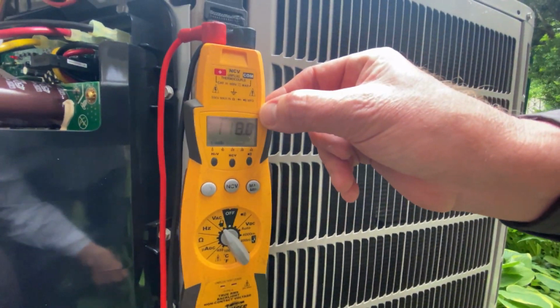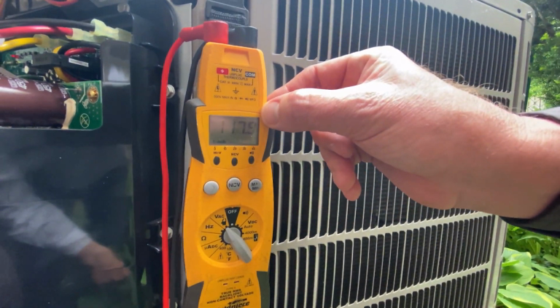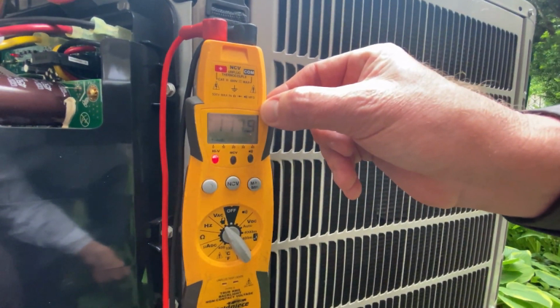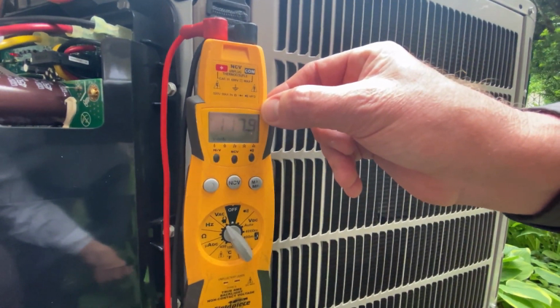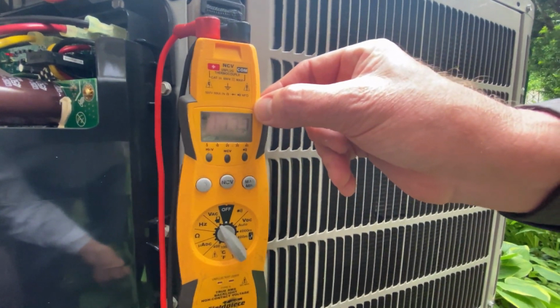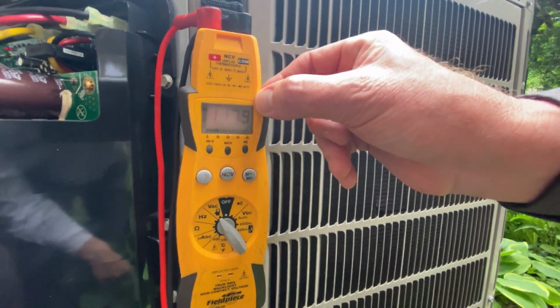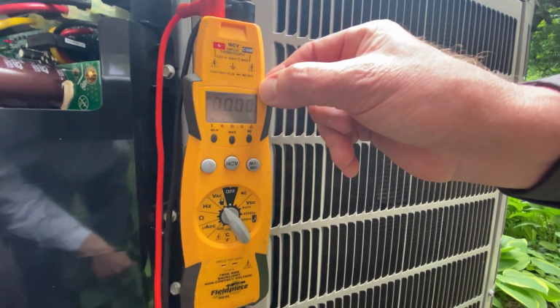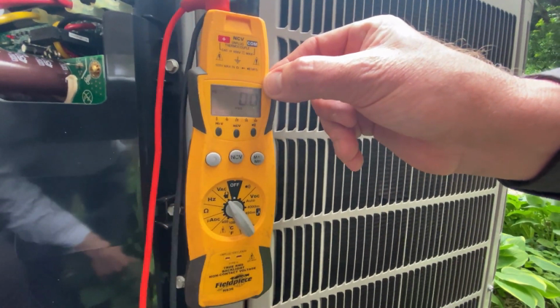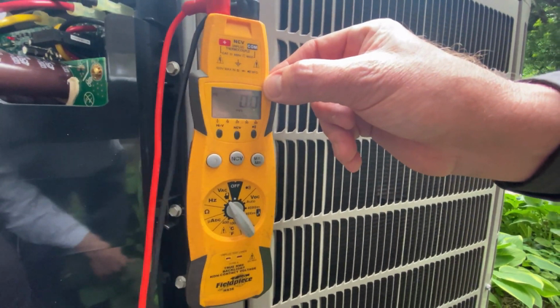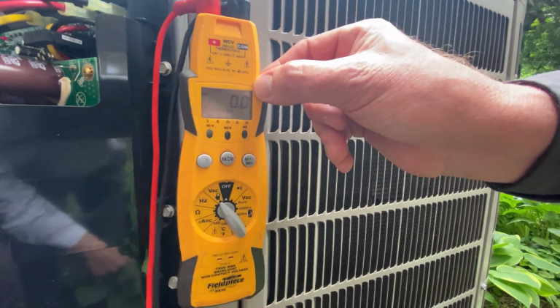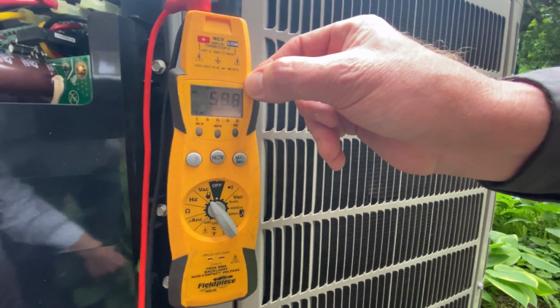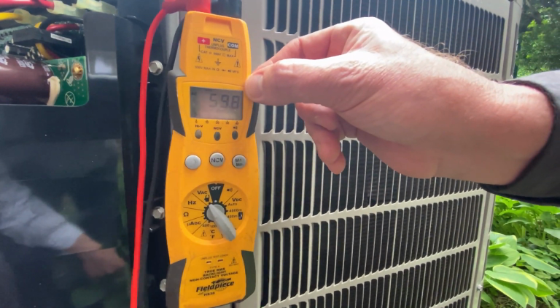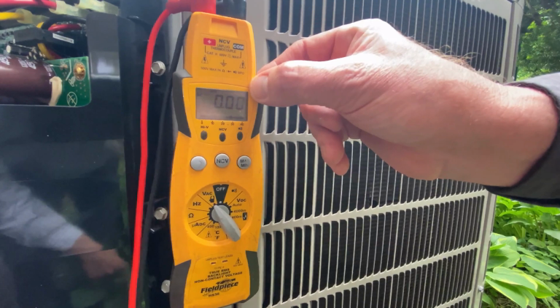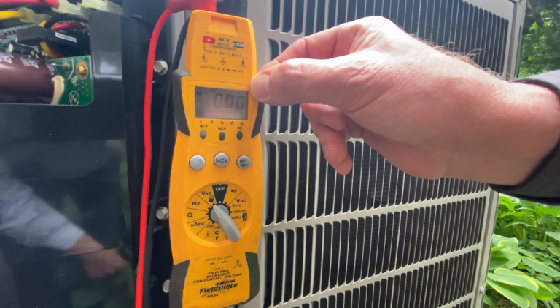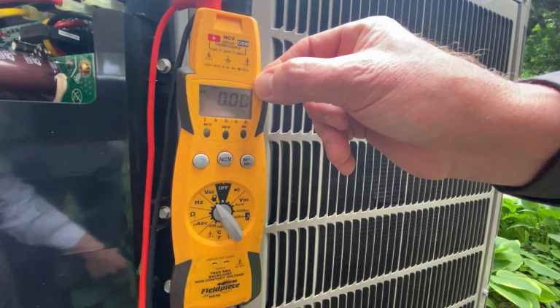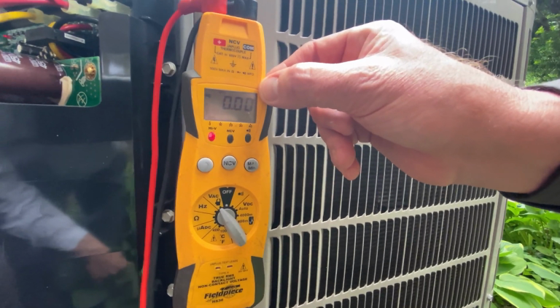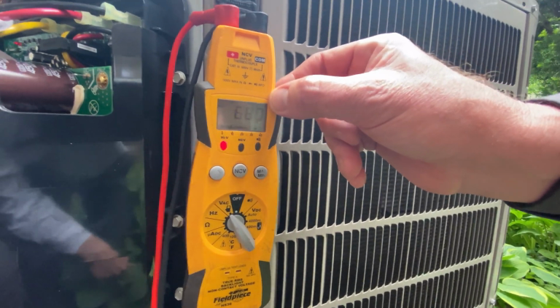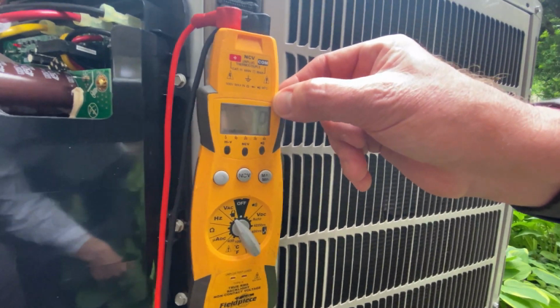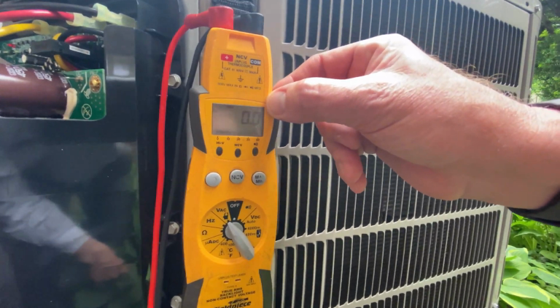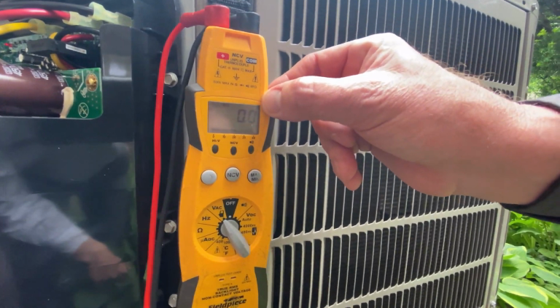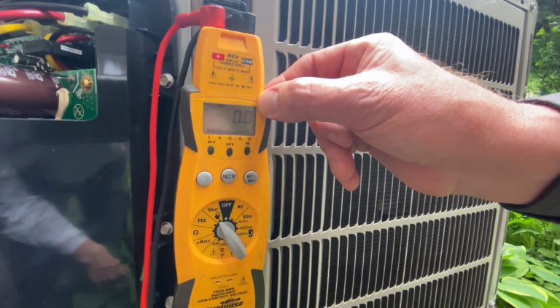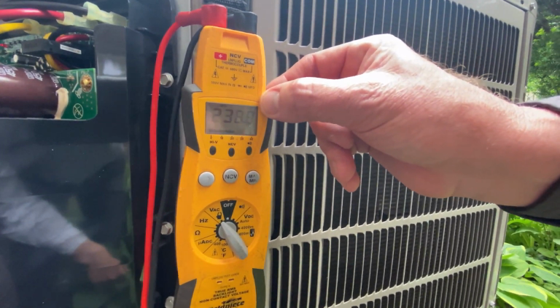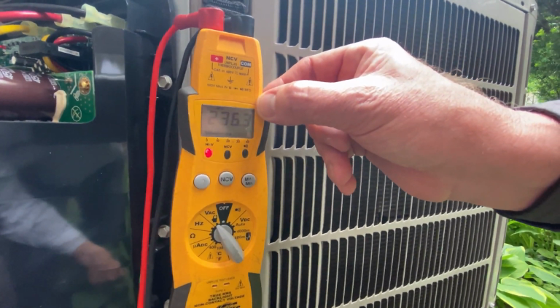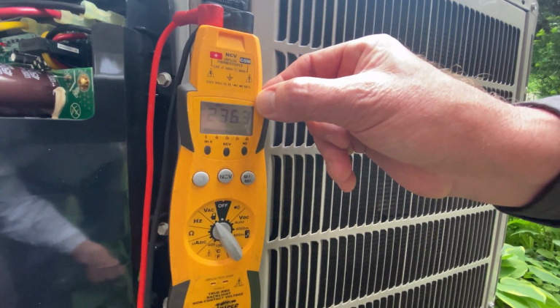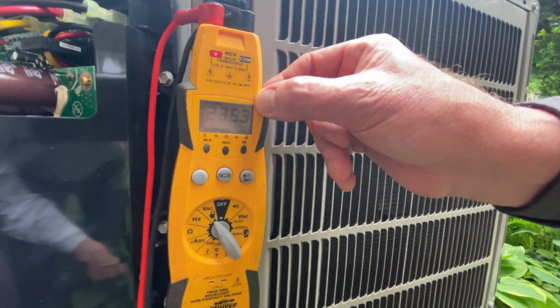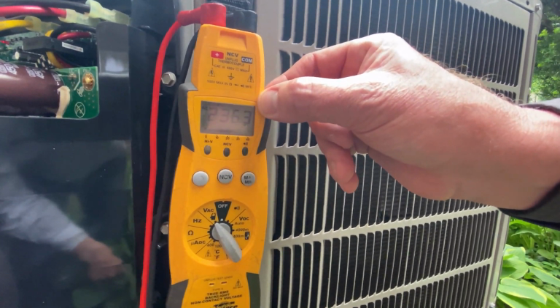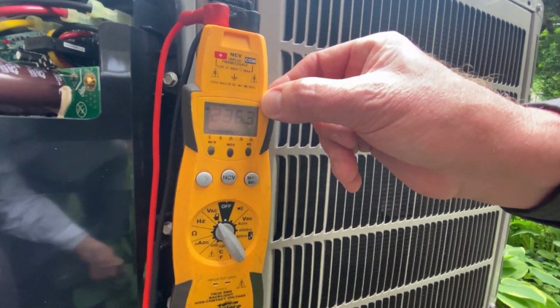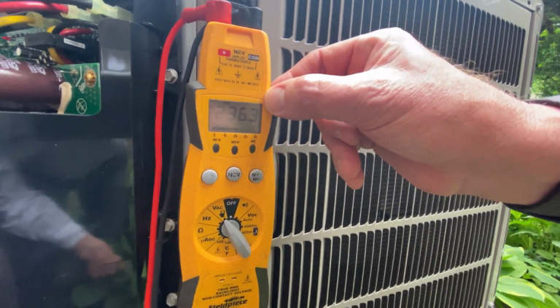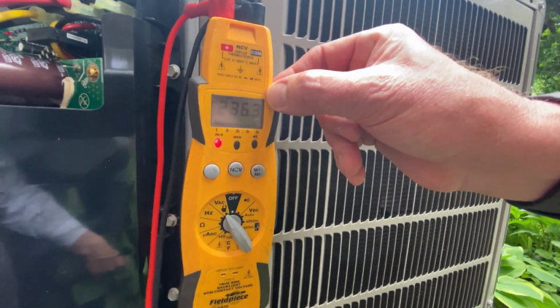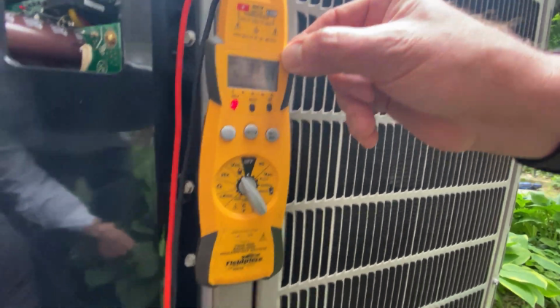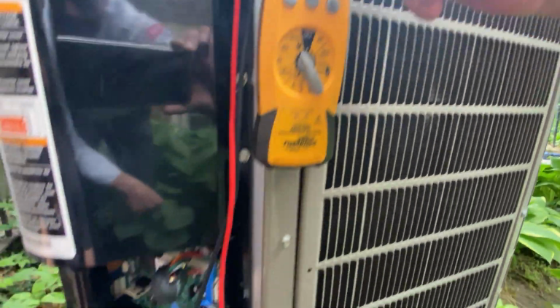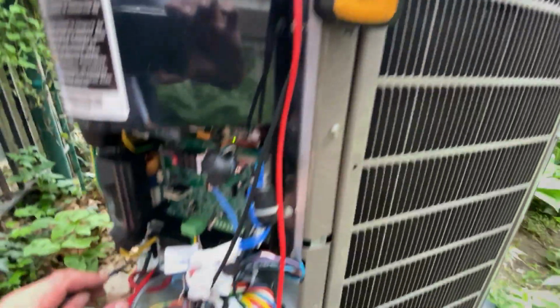Then we need to go from L1 to L2, and we want to stay between about 187 to 253 volts AC.